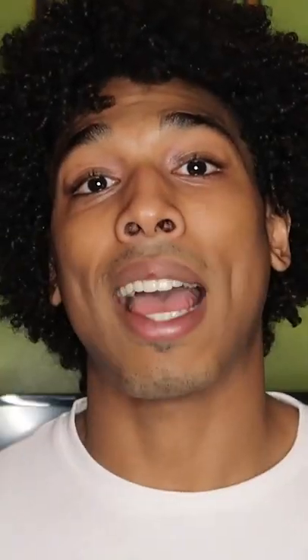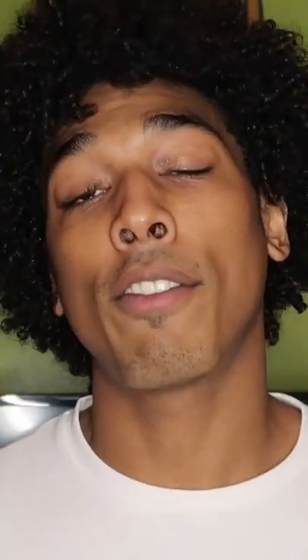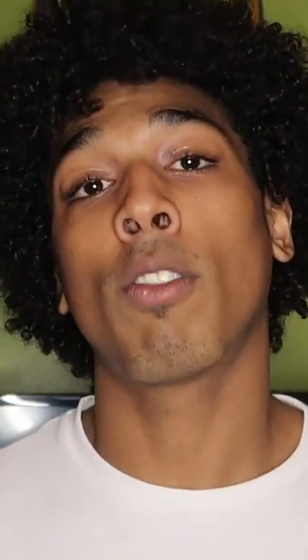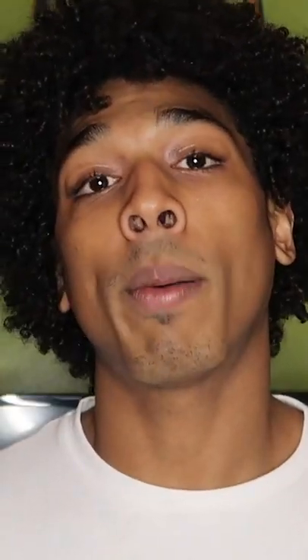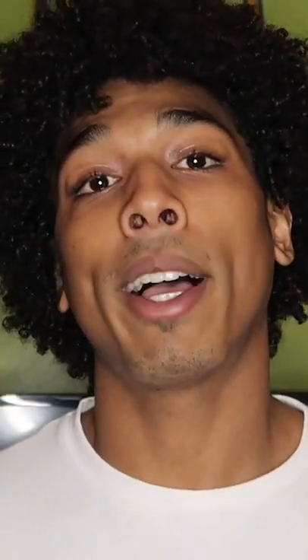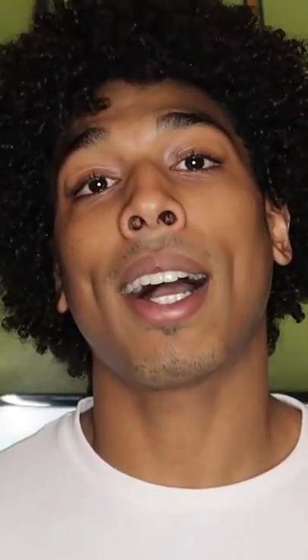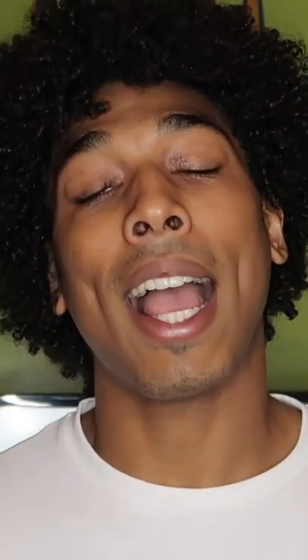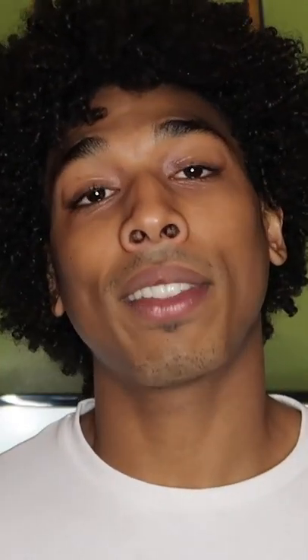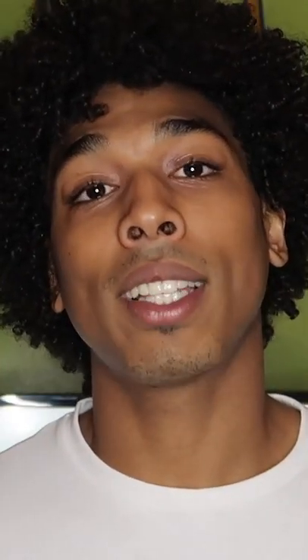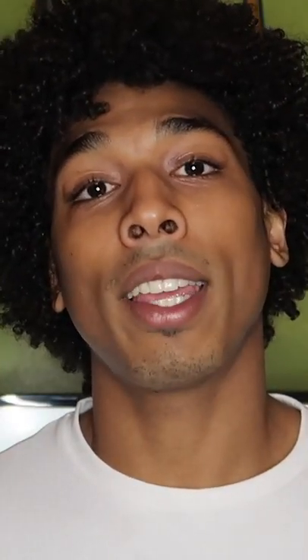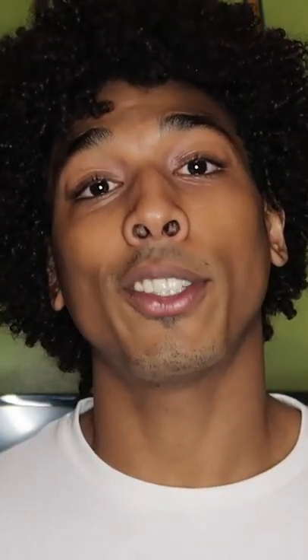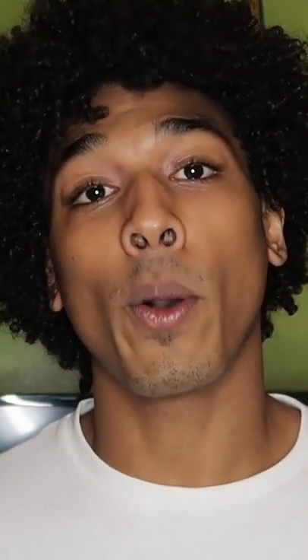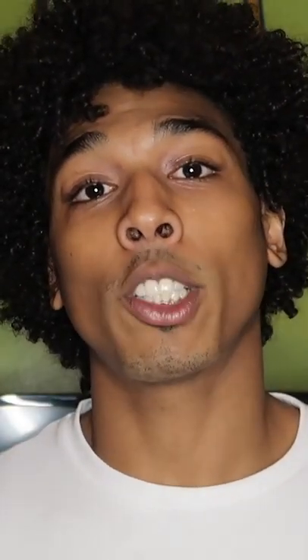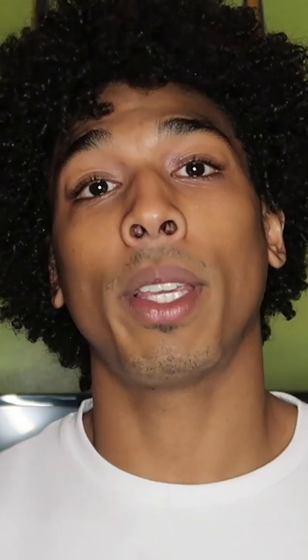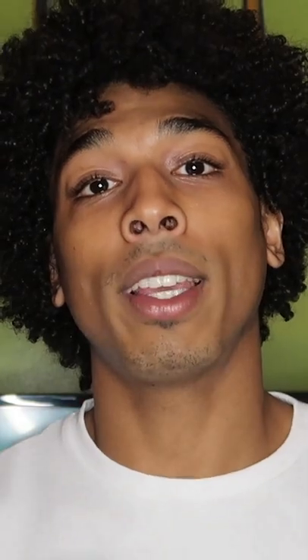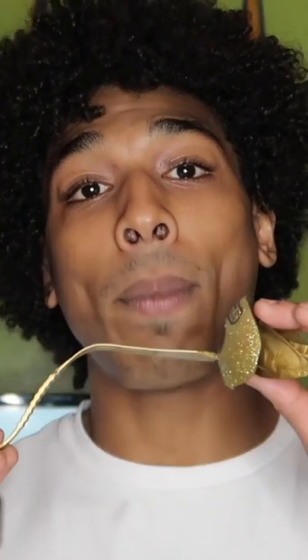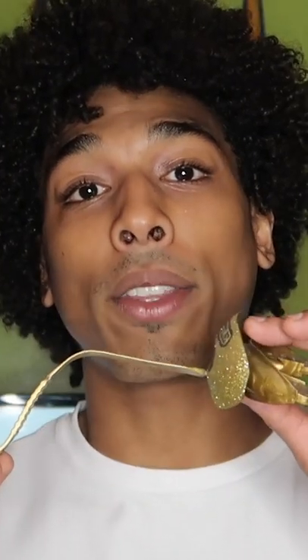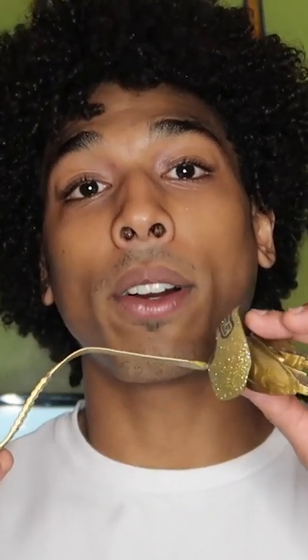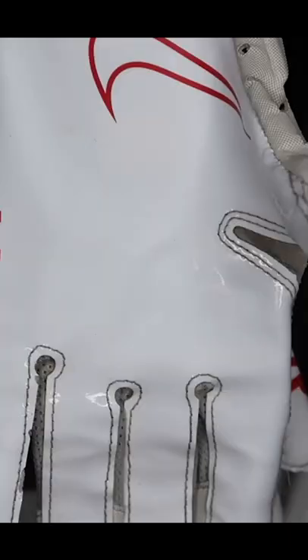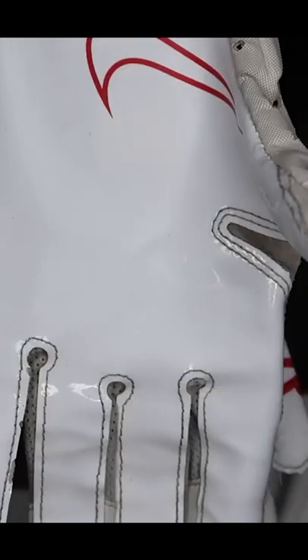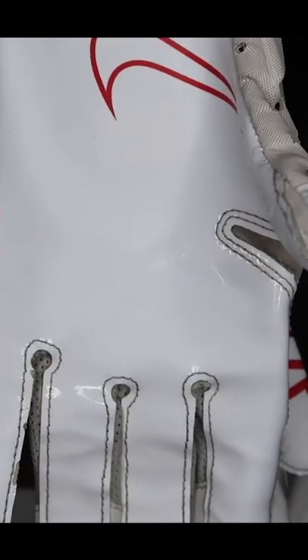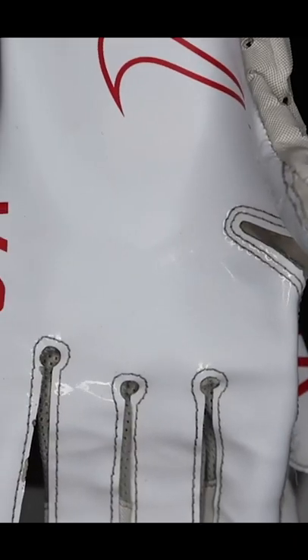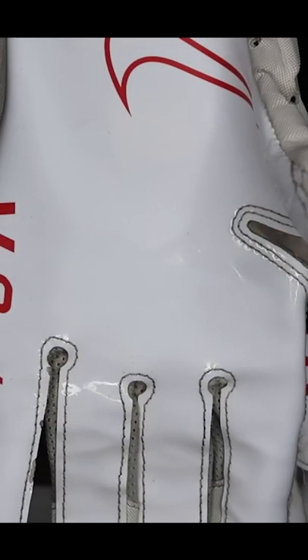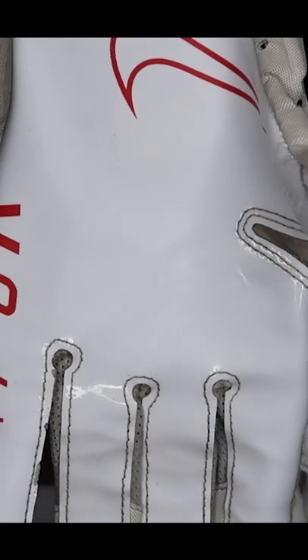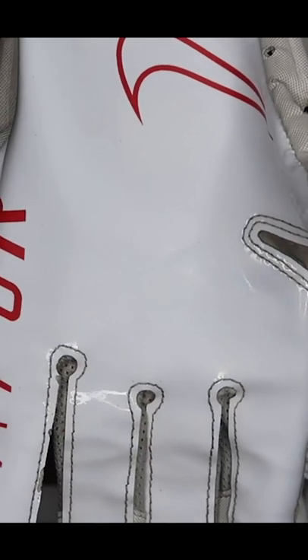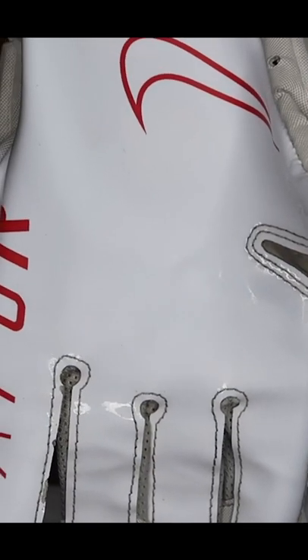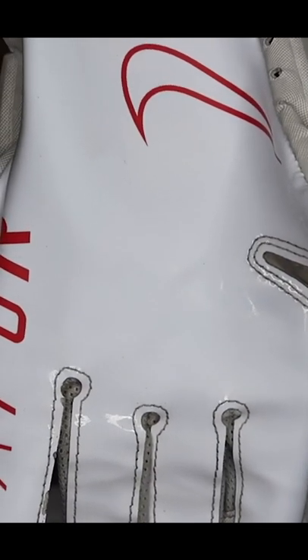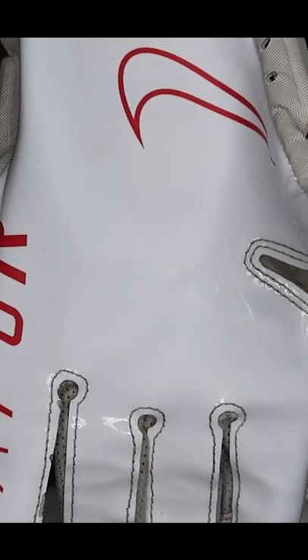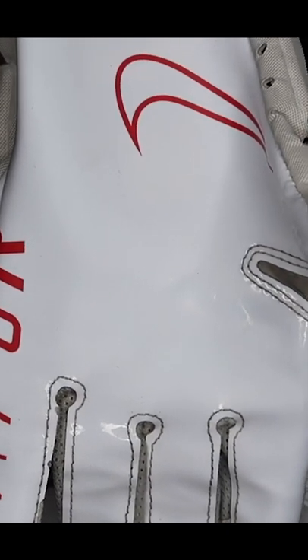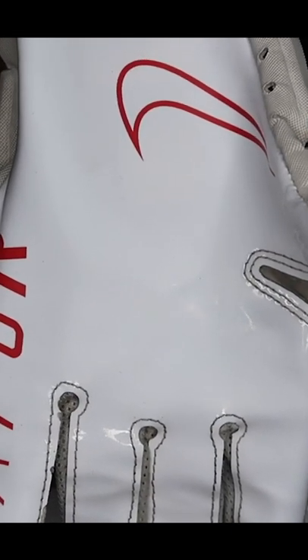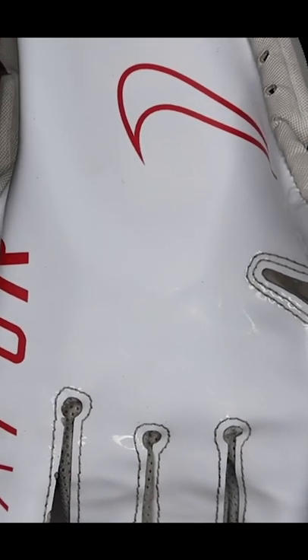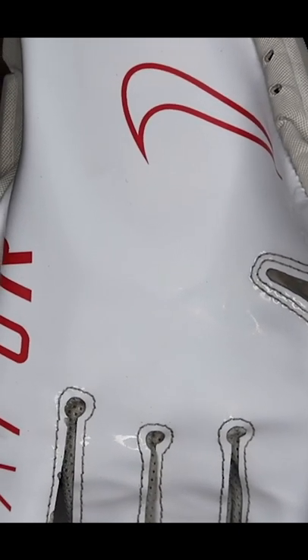Another essential to have in your football bag is going to be a mouth guard. Coming in at number five, we're going to have the Nike Vaporjet gloves.